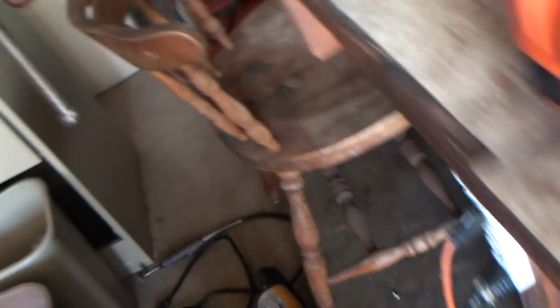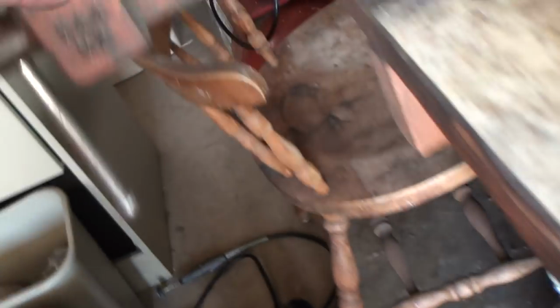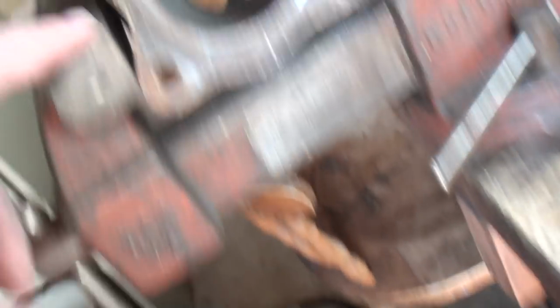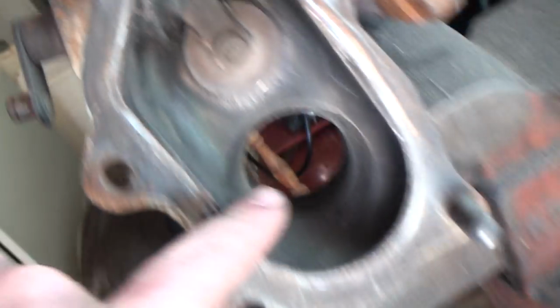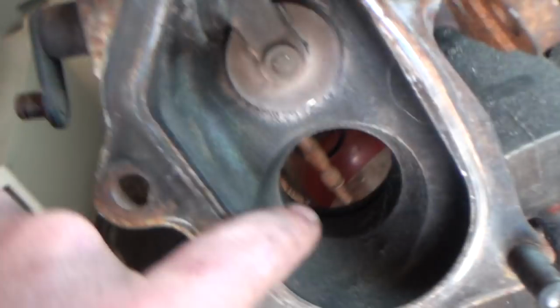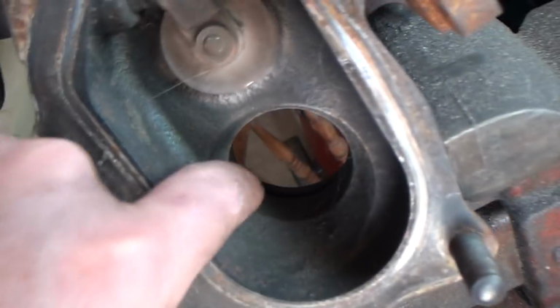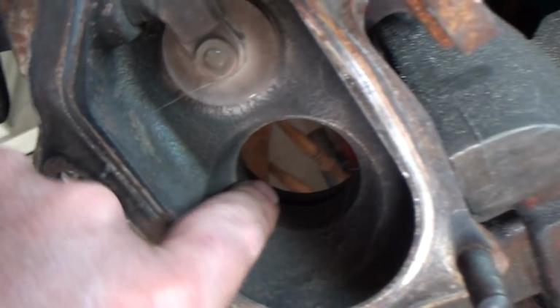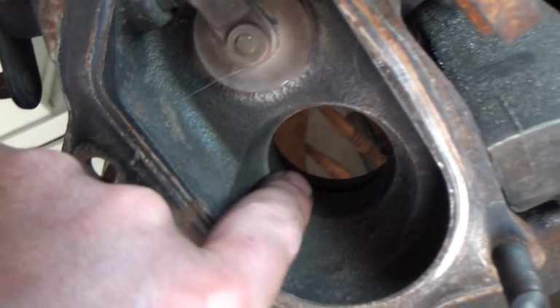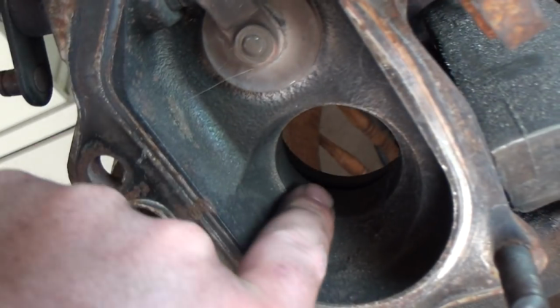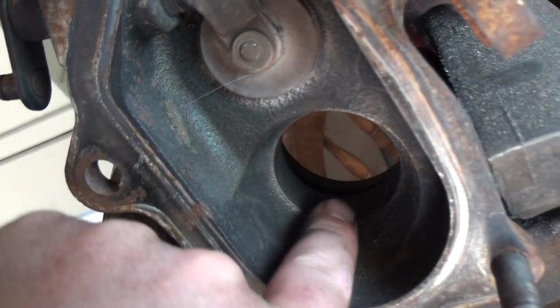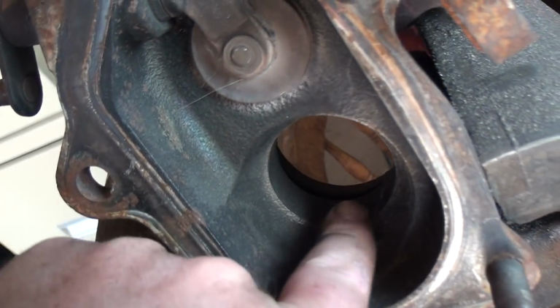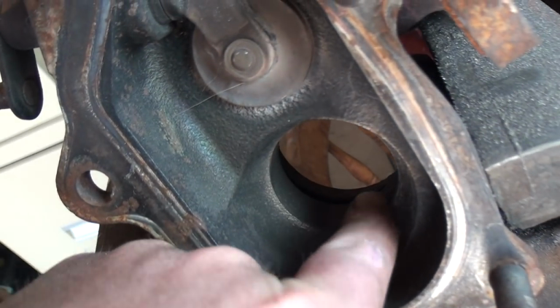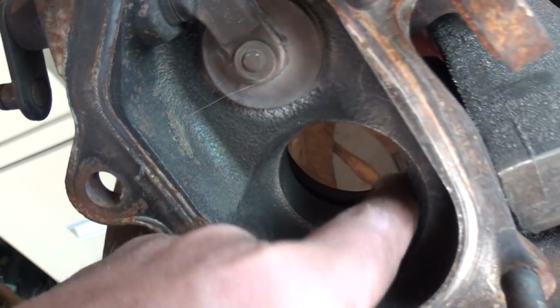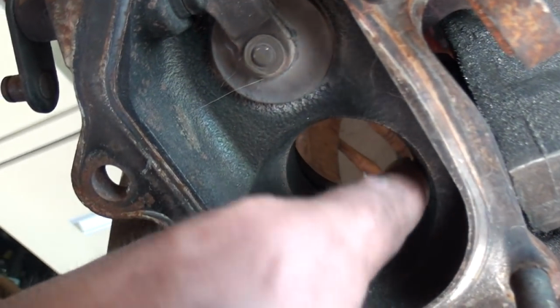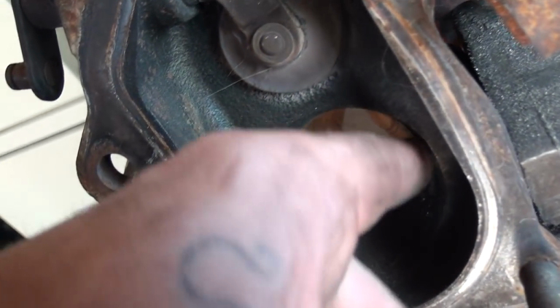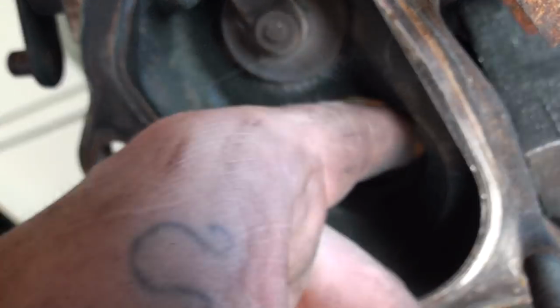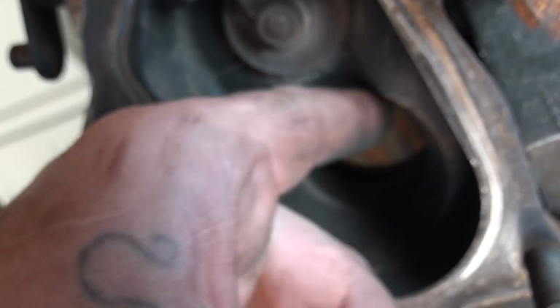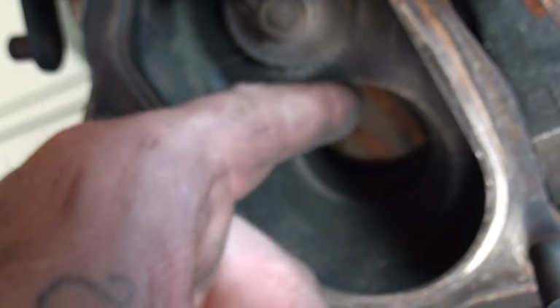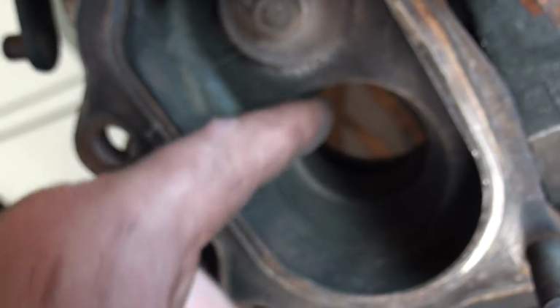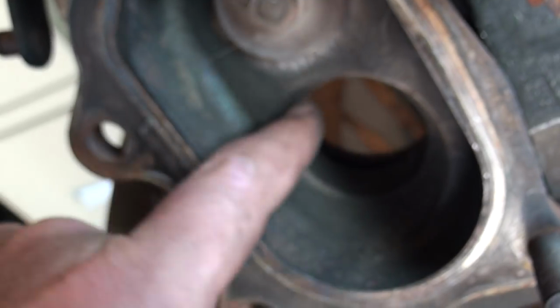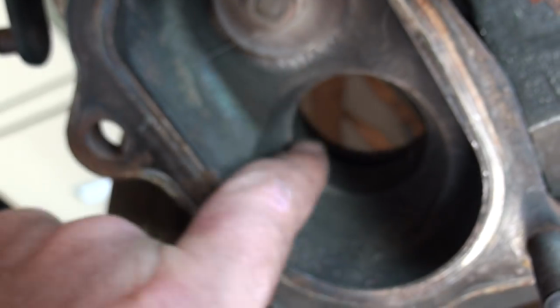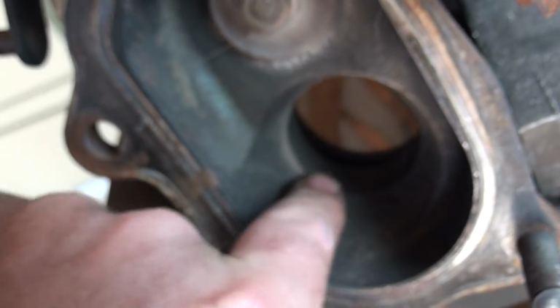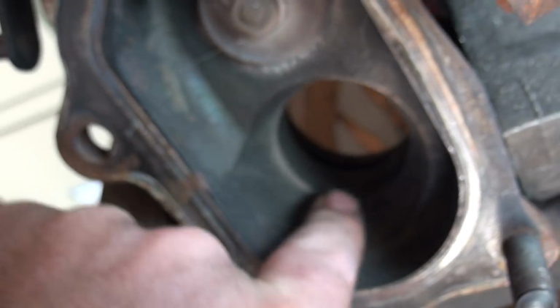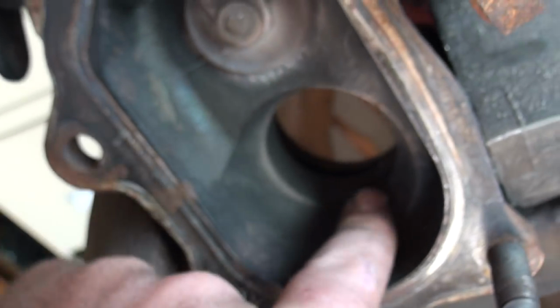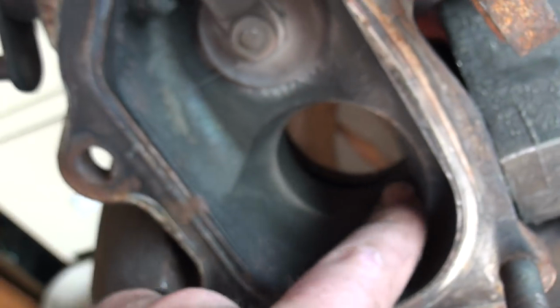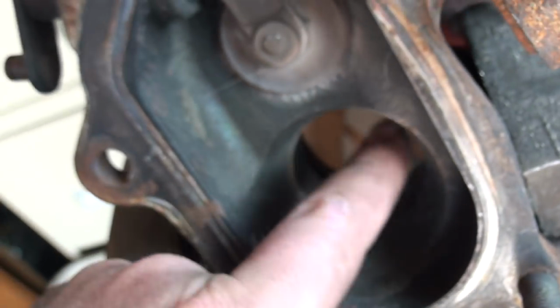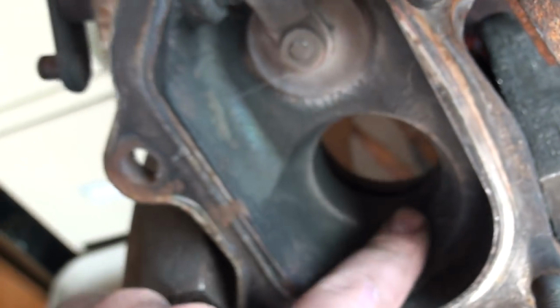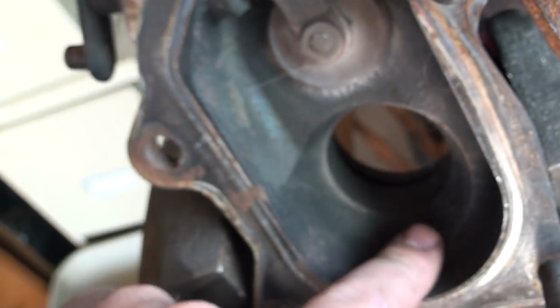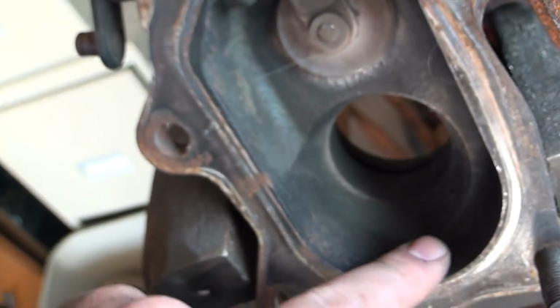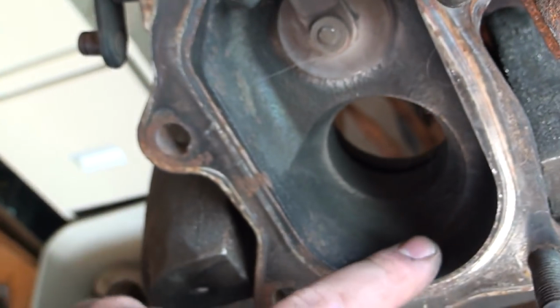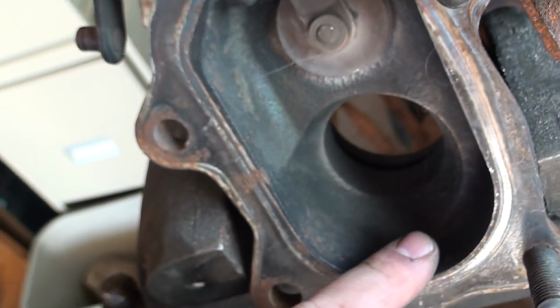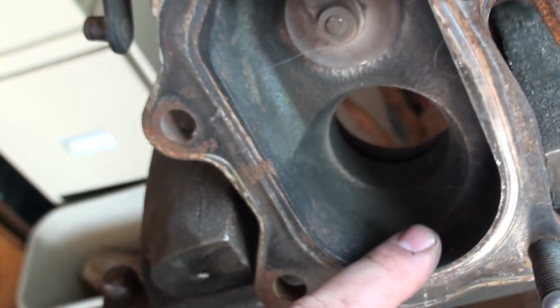But we're just going to concentrate right around this area here. We're just going to port and polish all this area here.